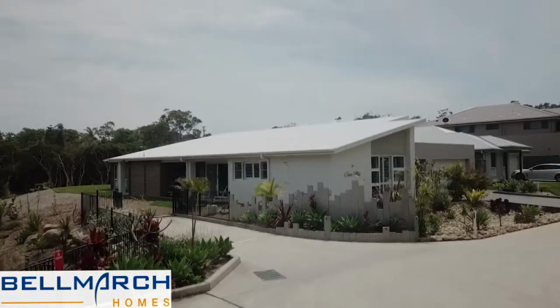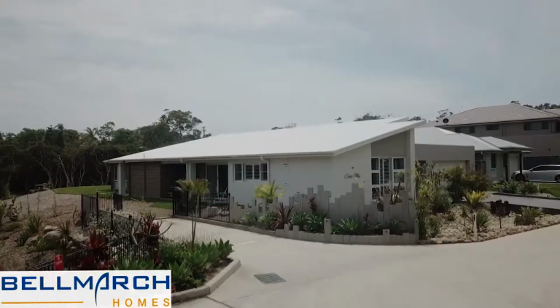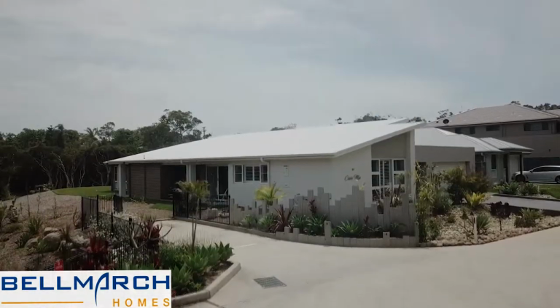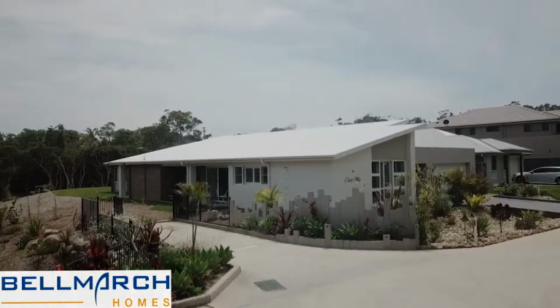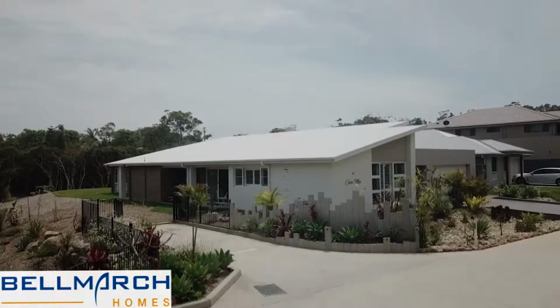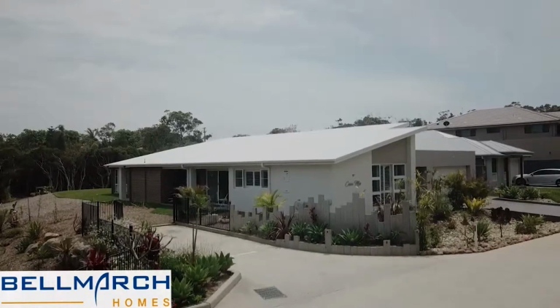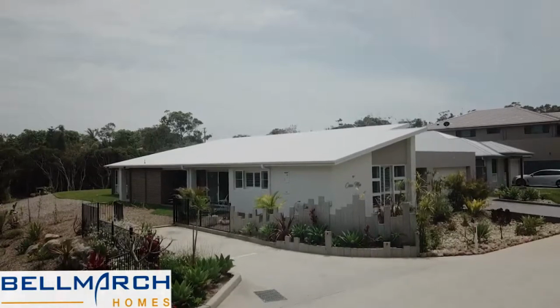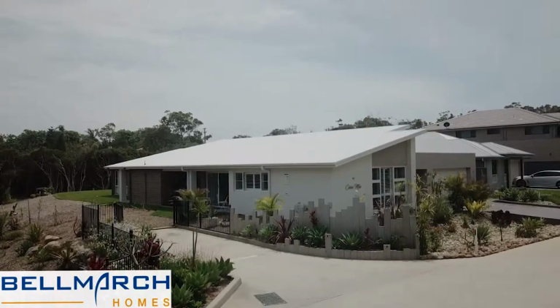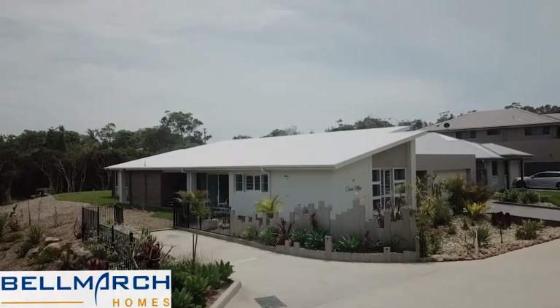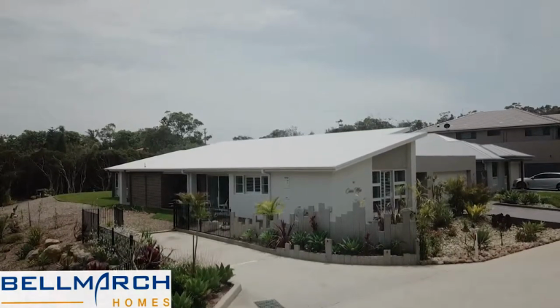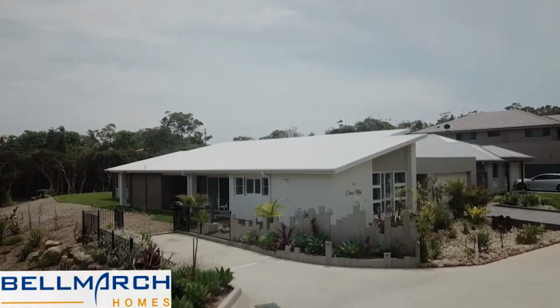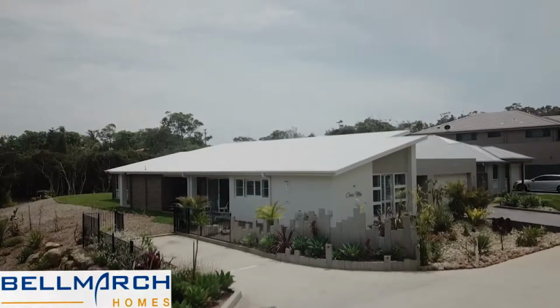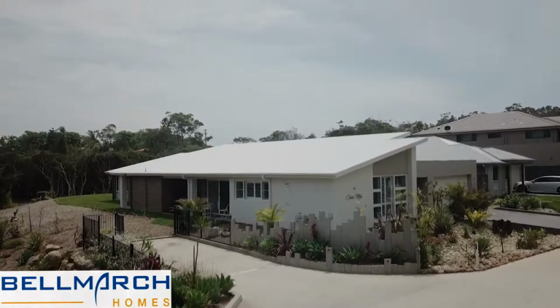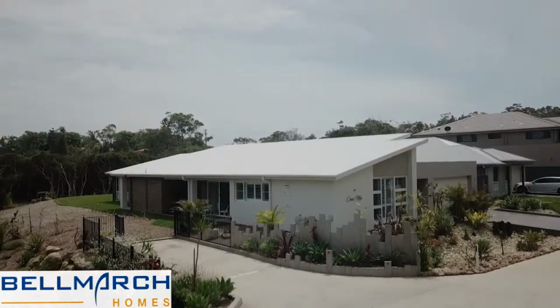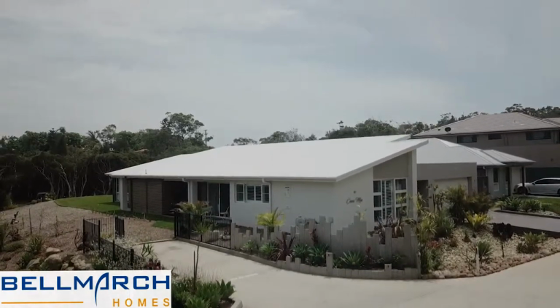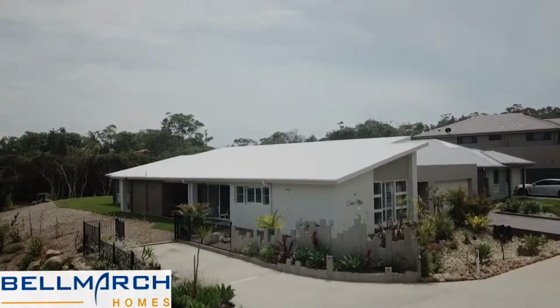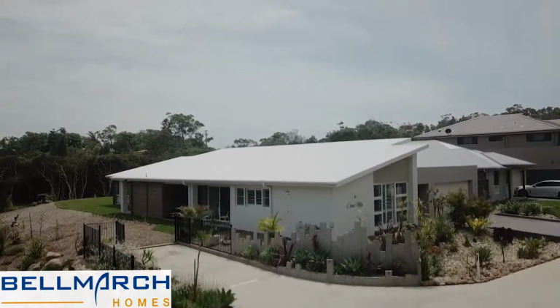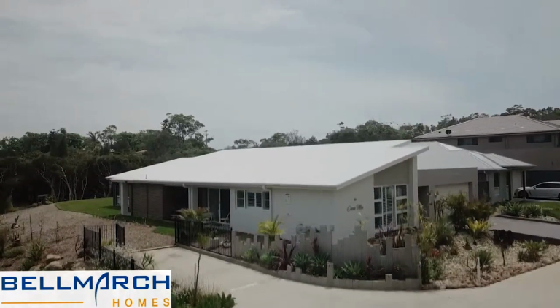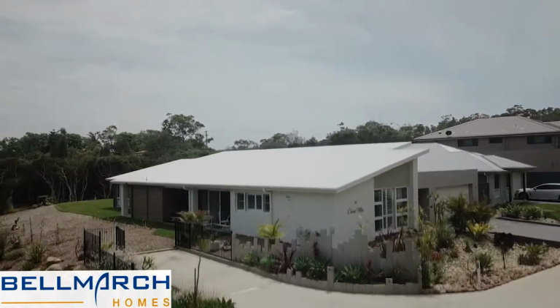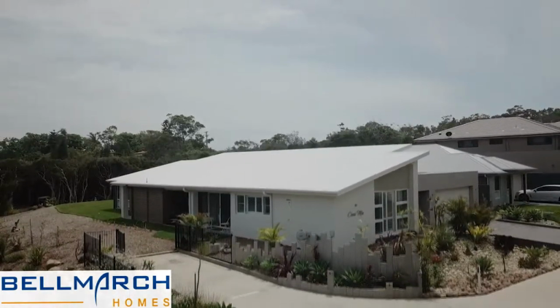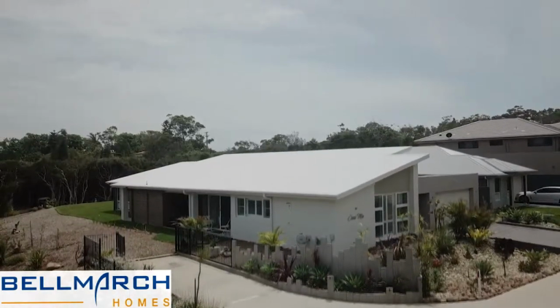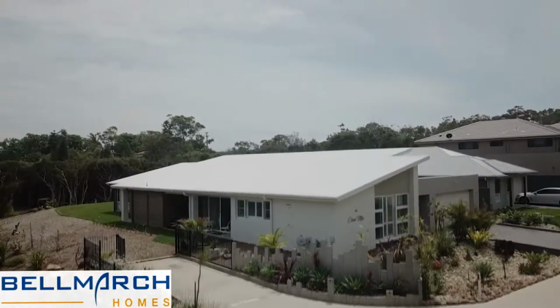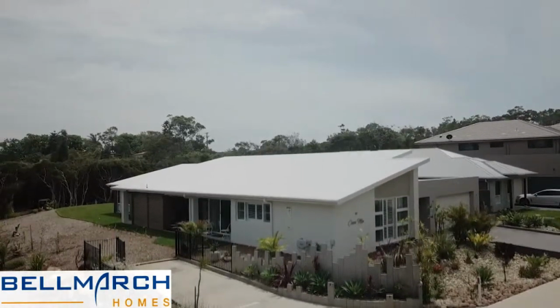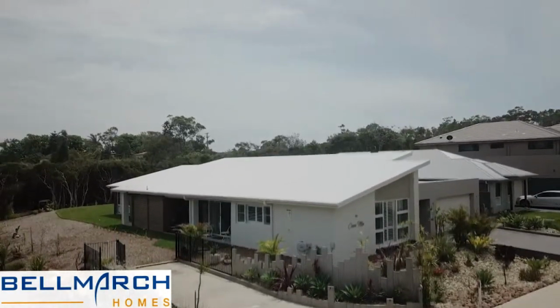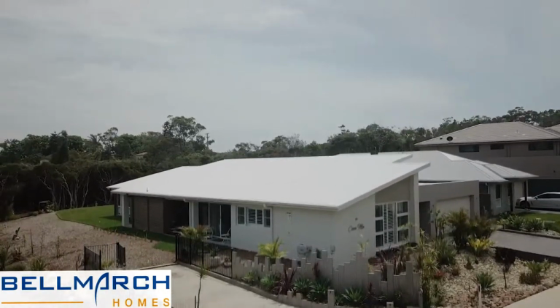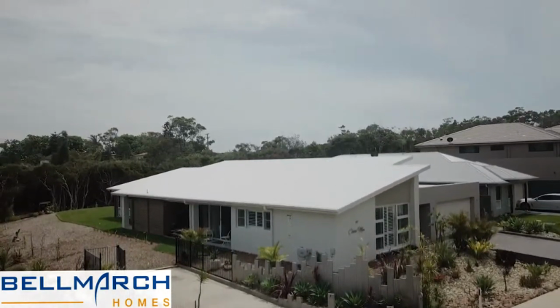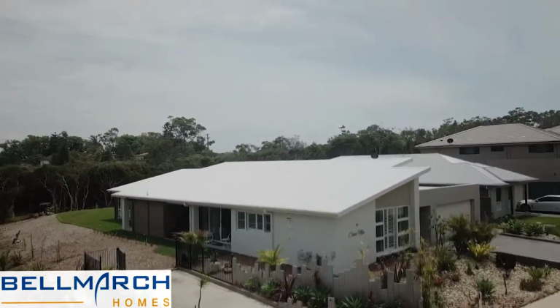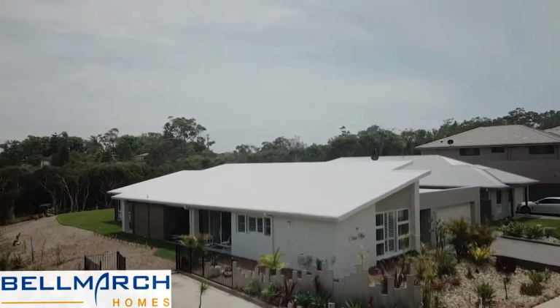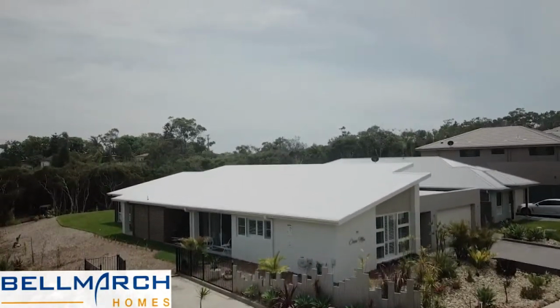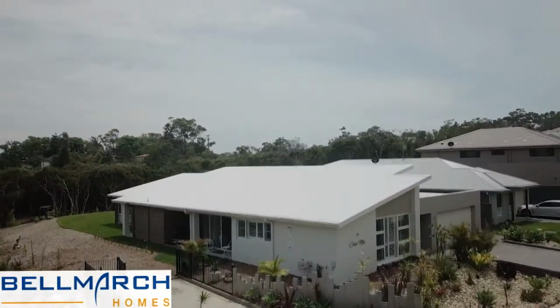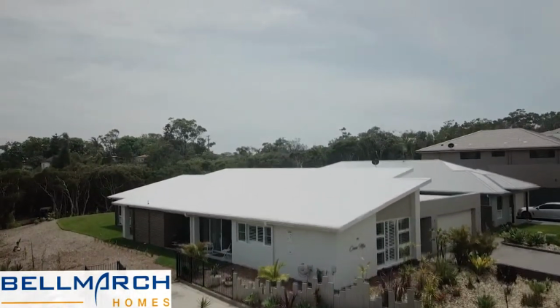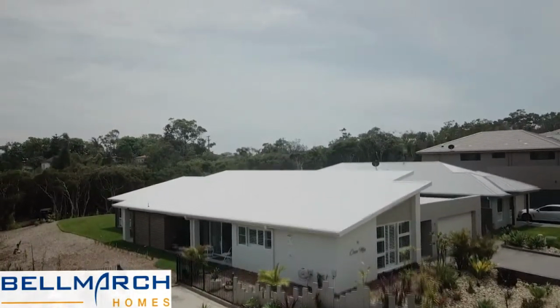Contact us now for more information about creating your own stunning, custom-designed Belmarch project home.